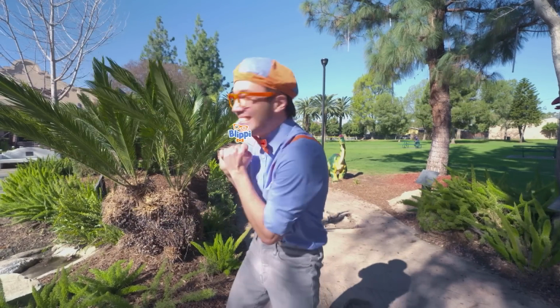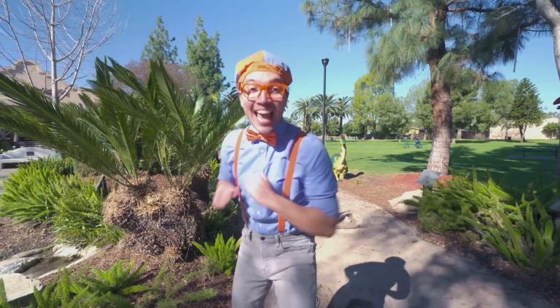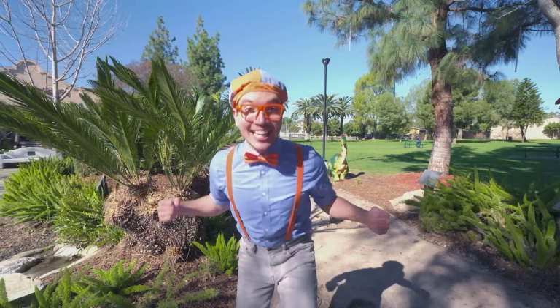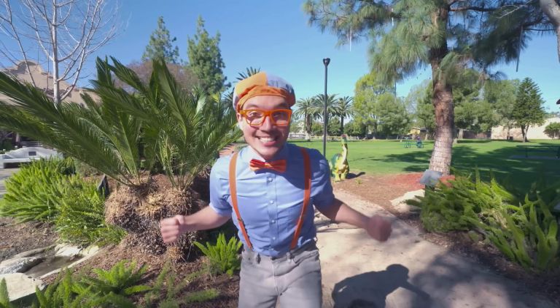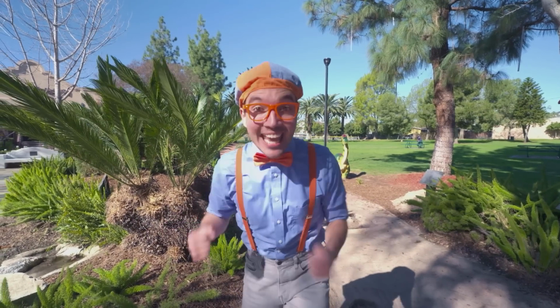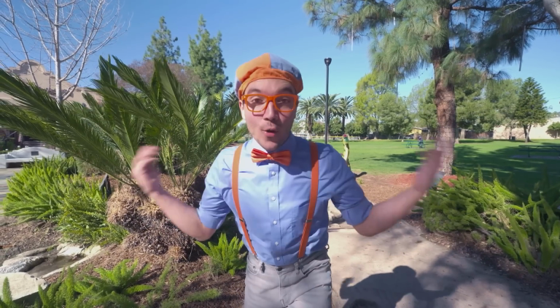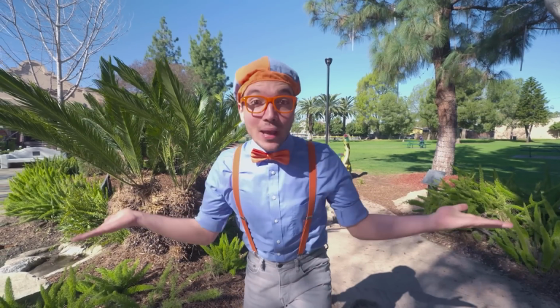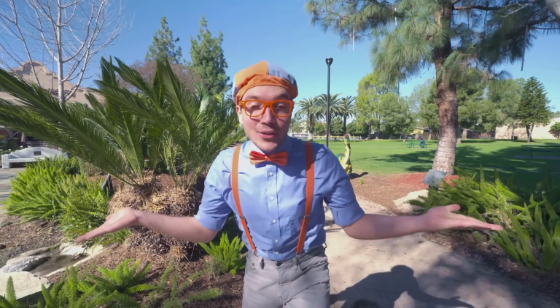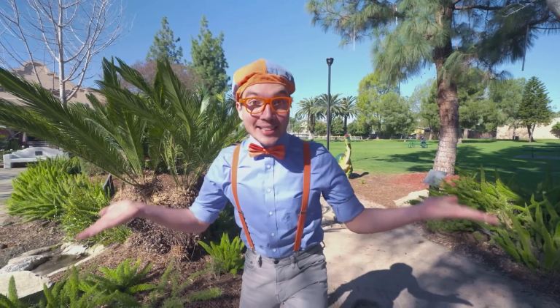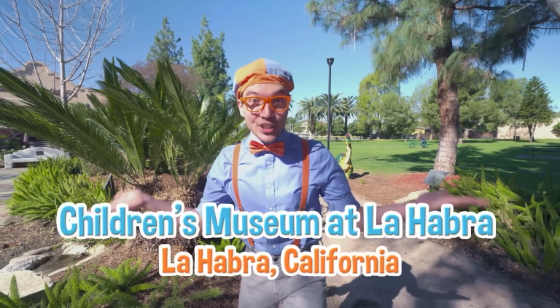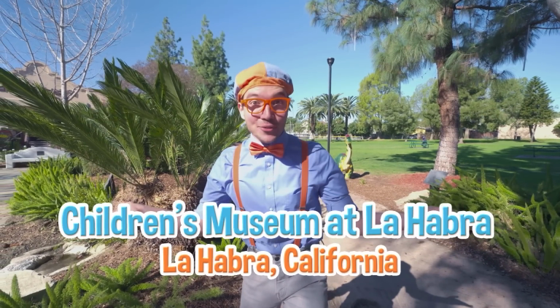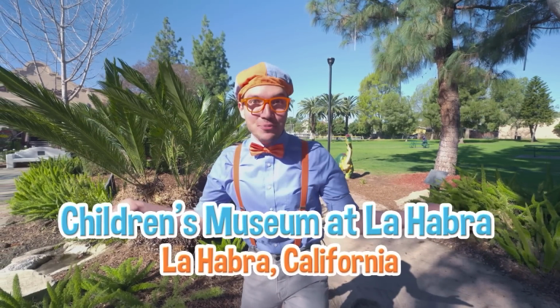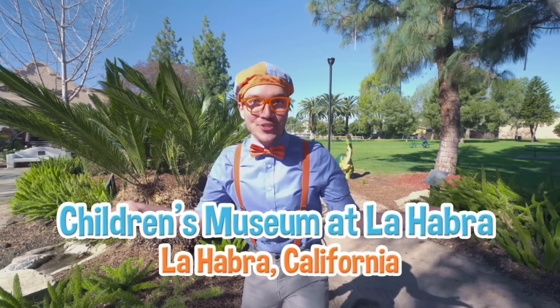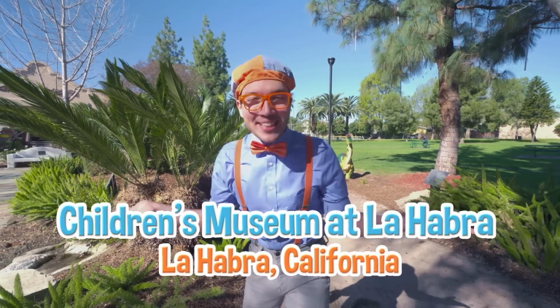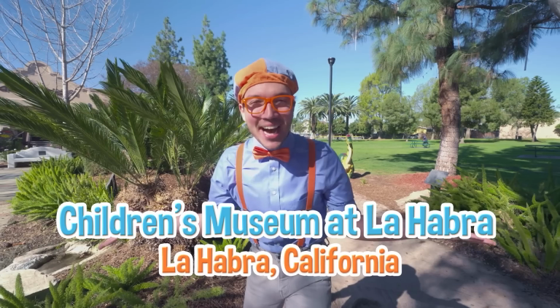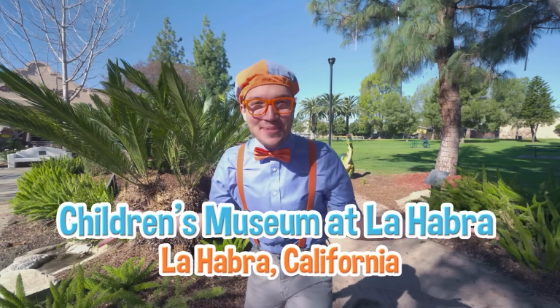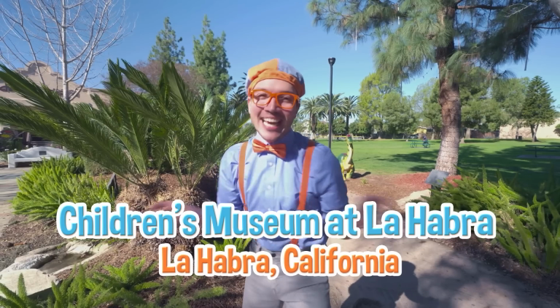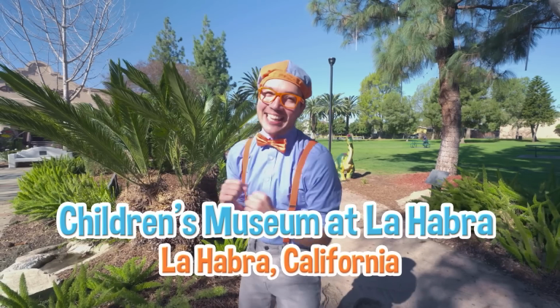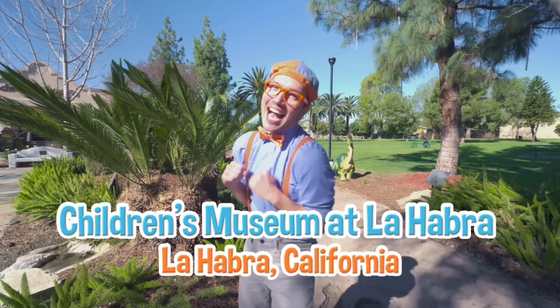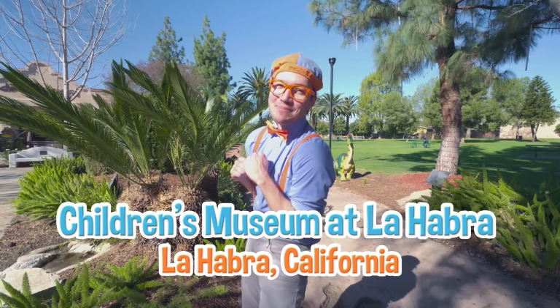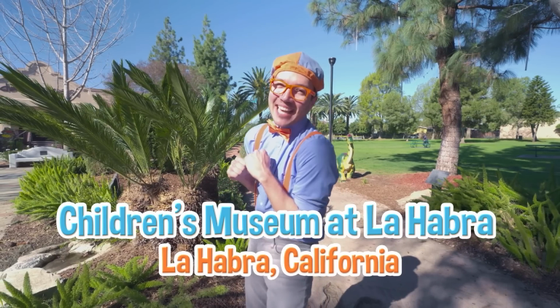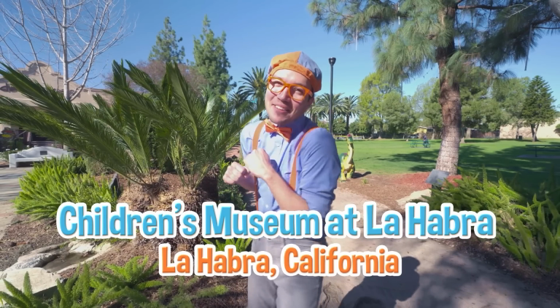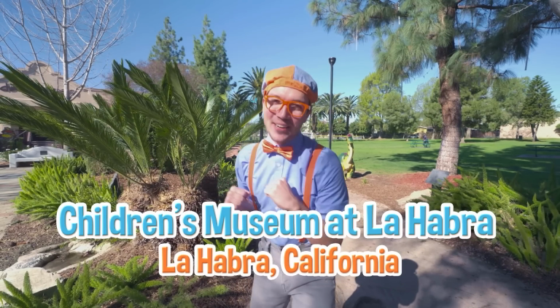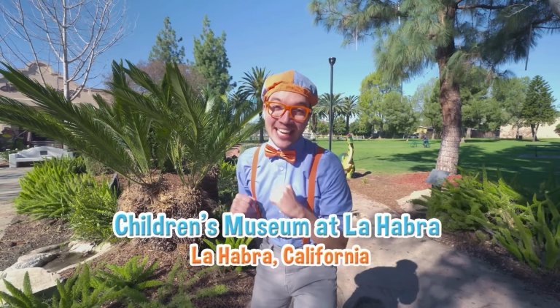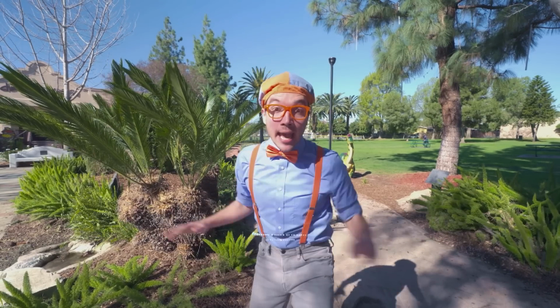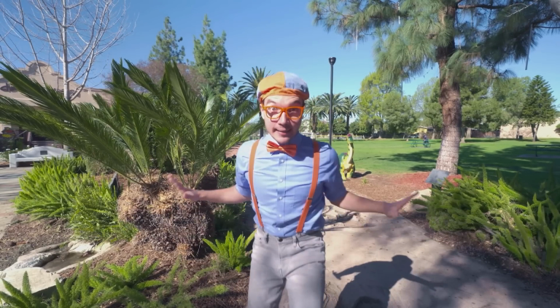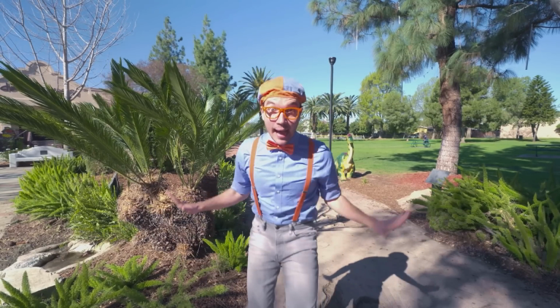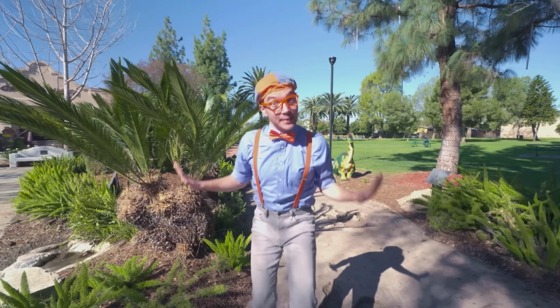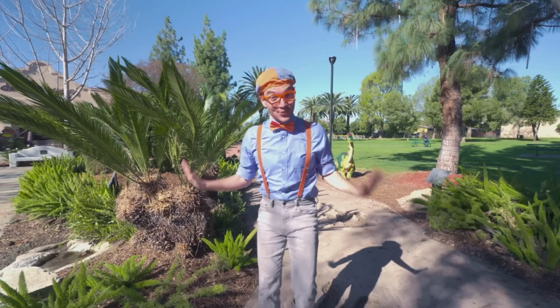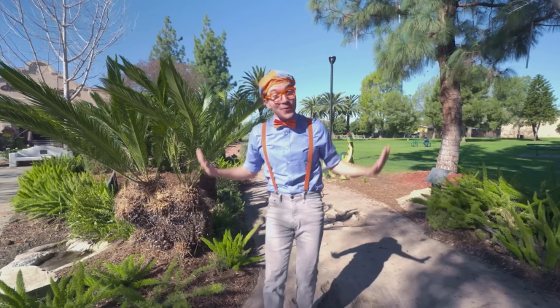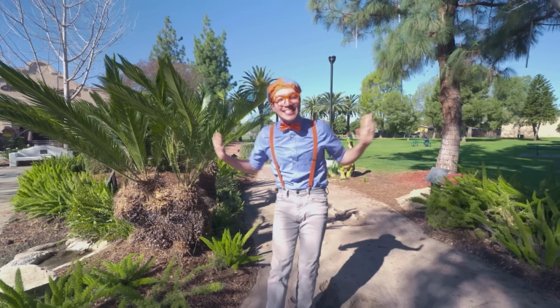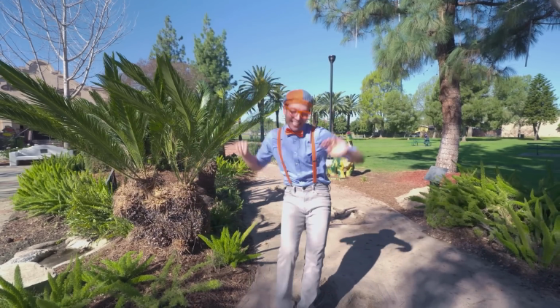And today we're here at the Children's Museum at La Habra, in La Habra, California. And I am so excited!